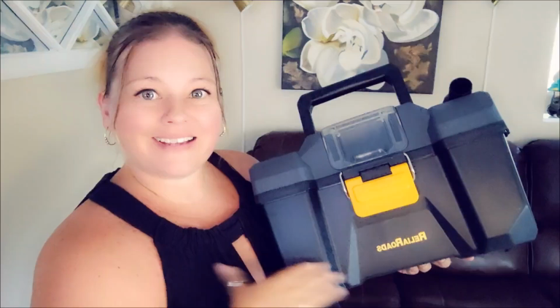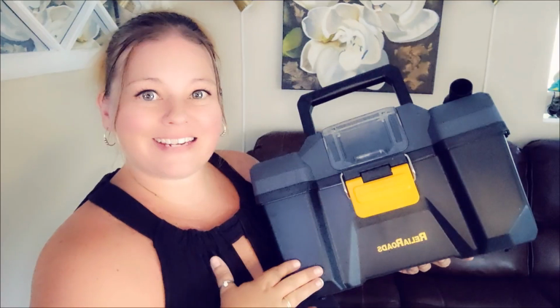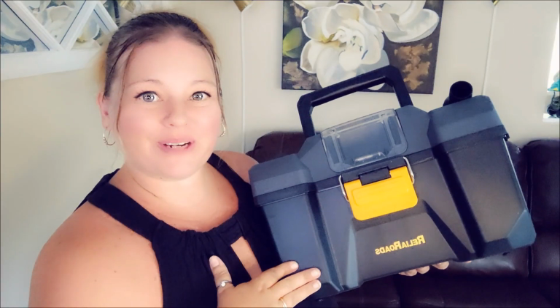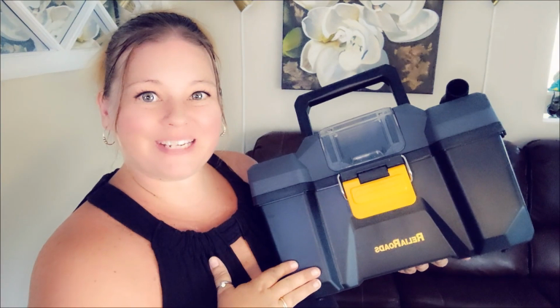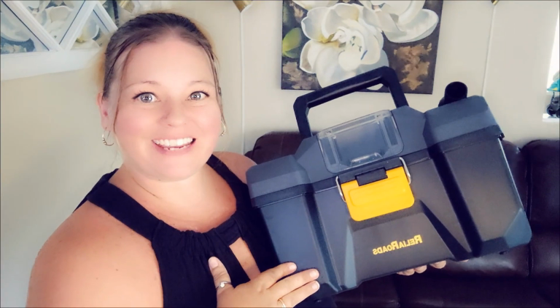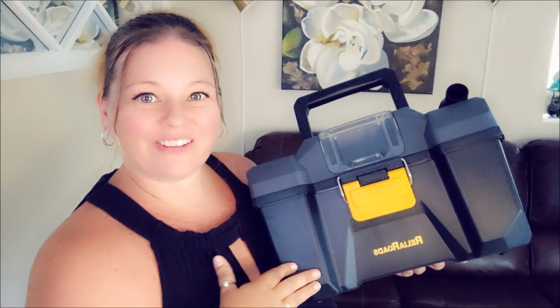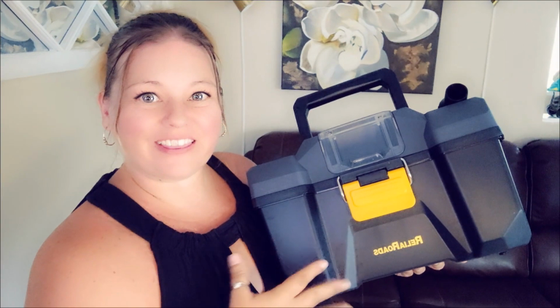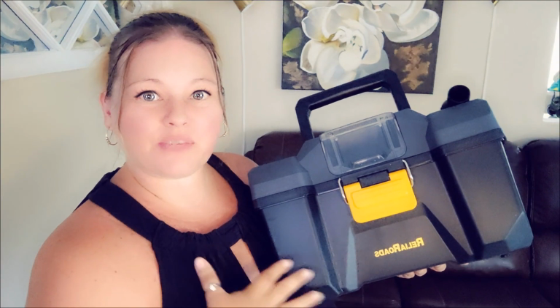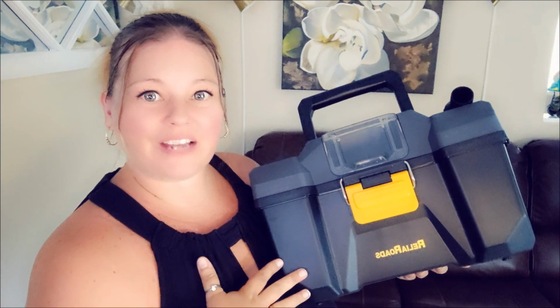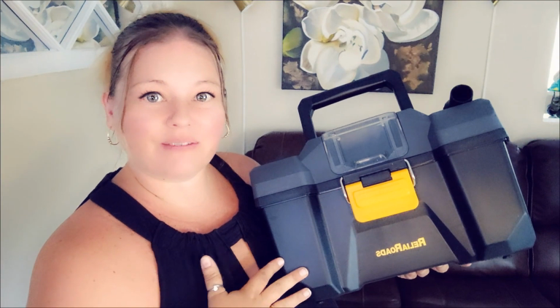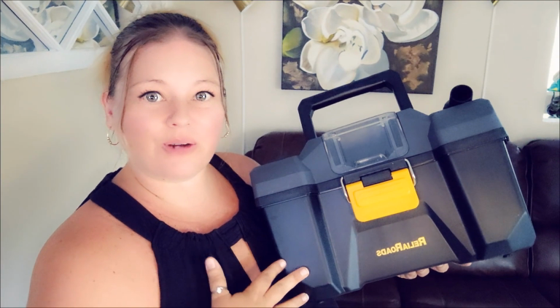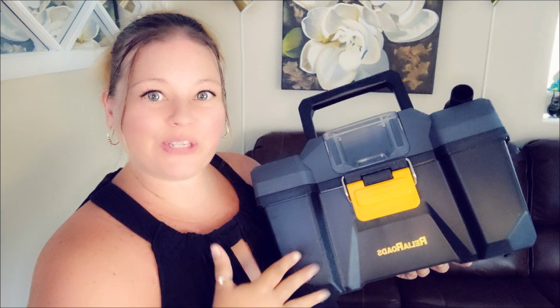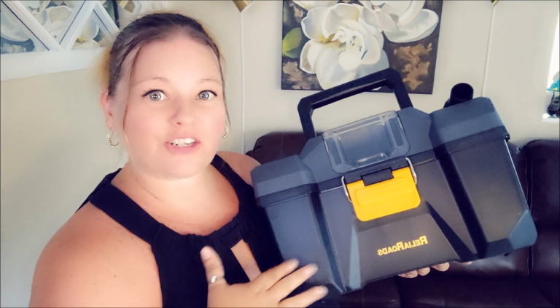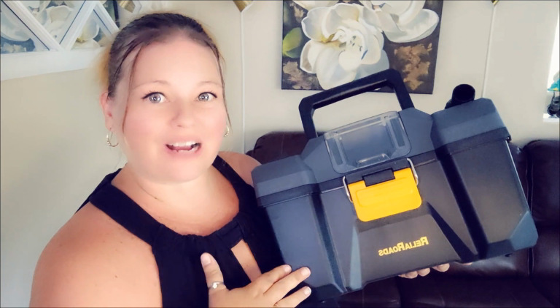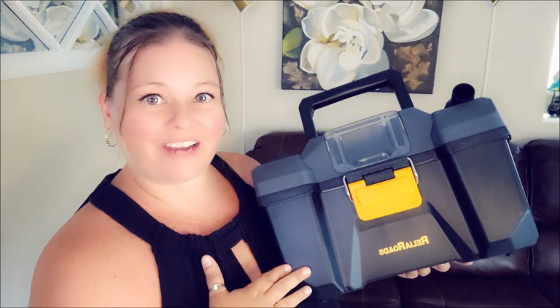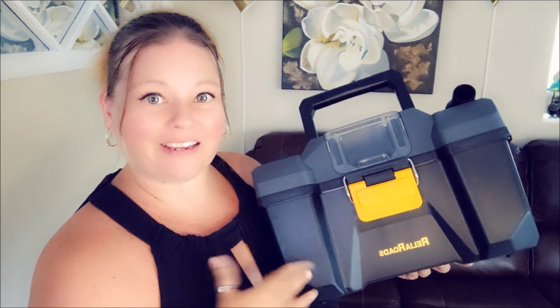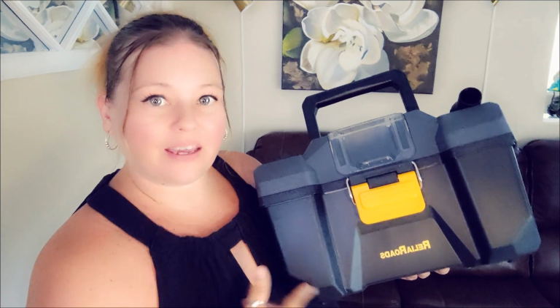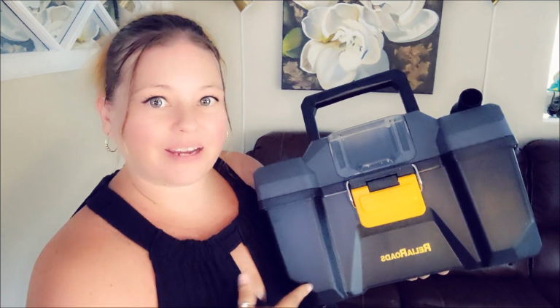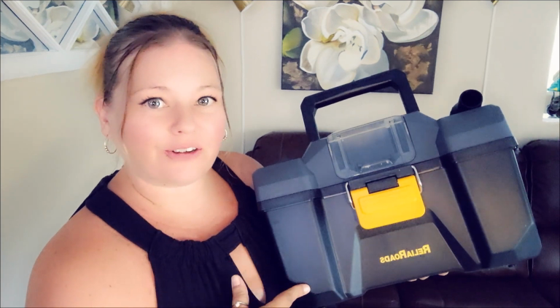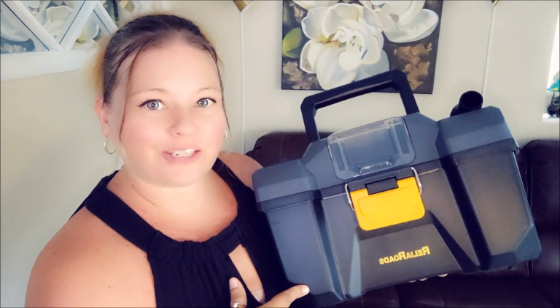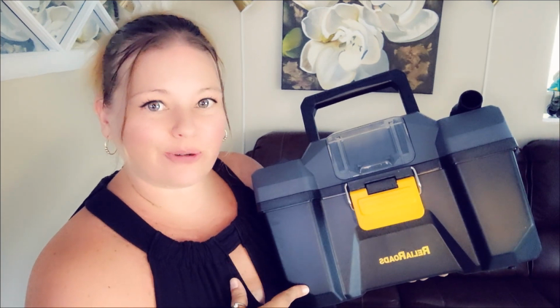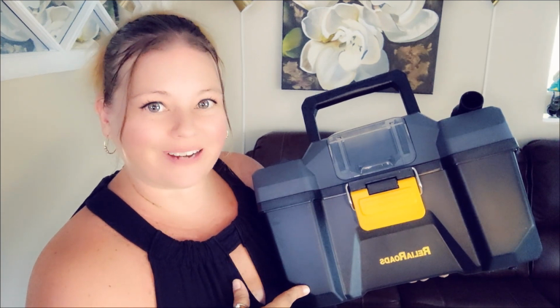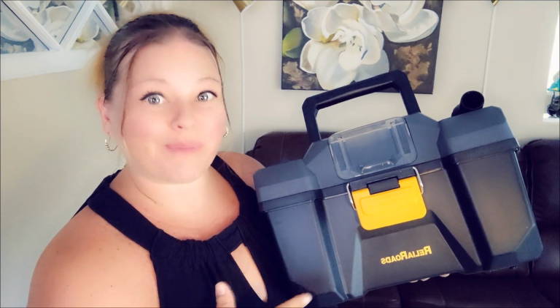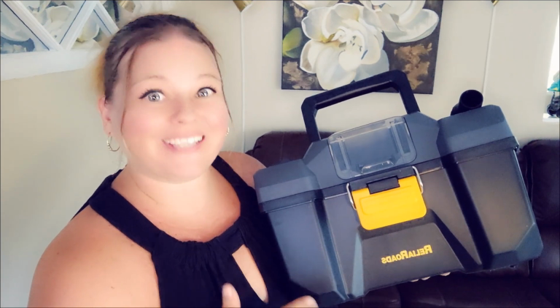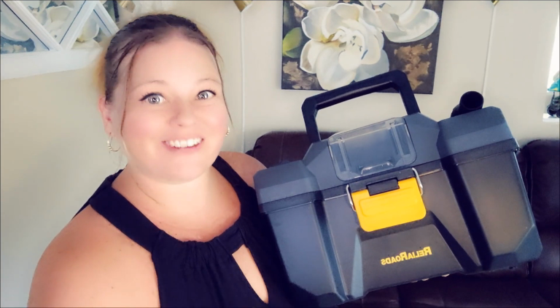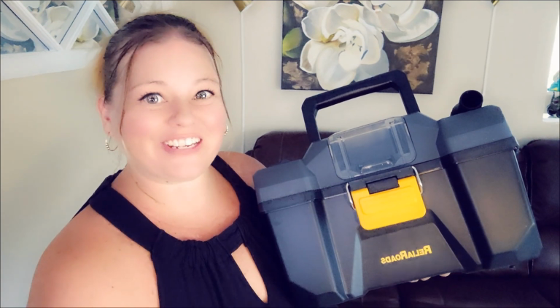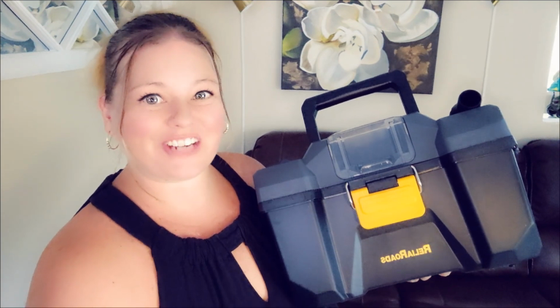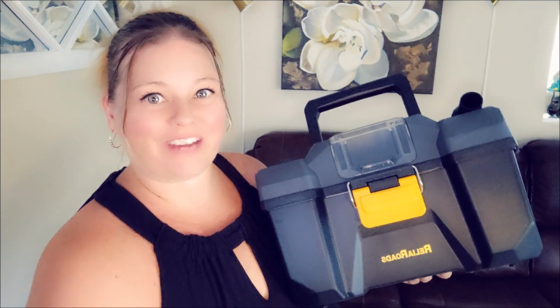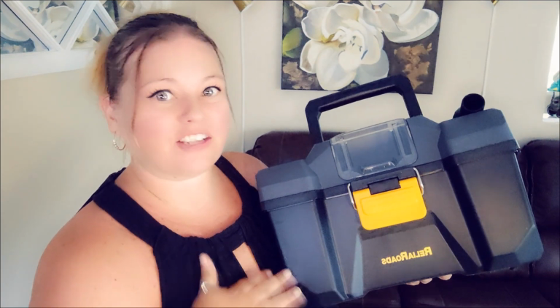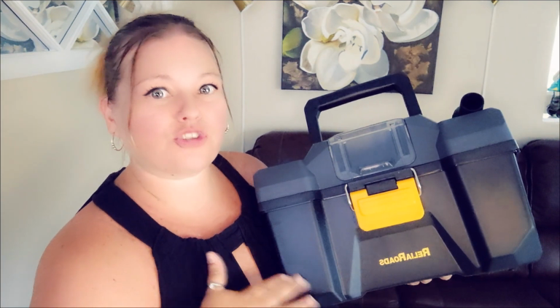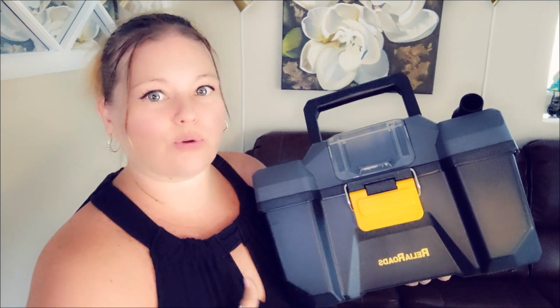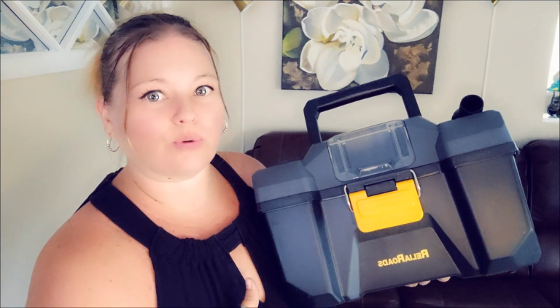Today we're going to be taking a look at this Relya Rhodes shop vac. It might look like a toolbox, but it's actually a shop vac. So cool.